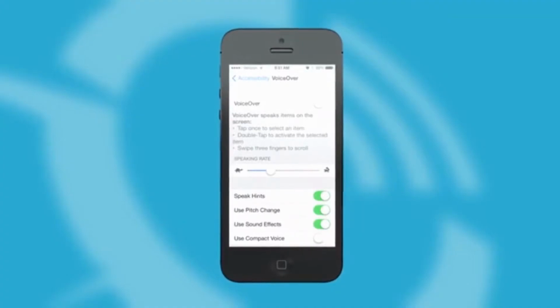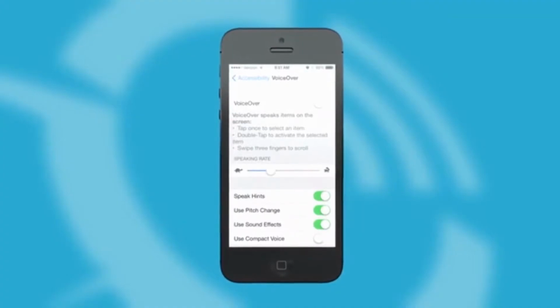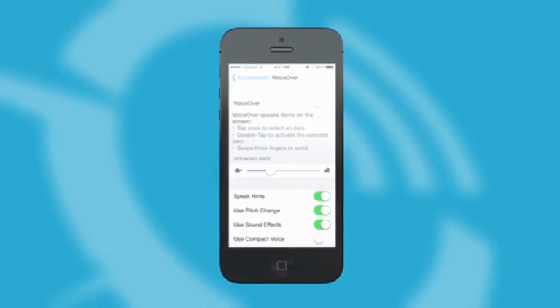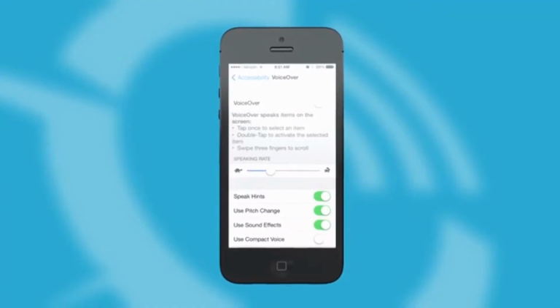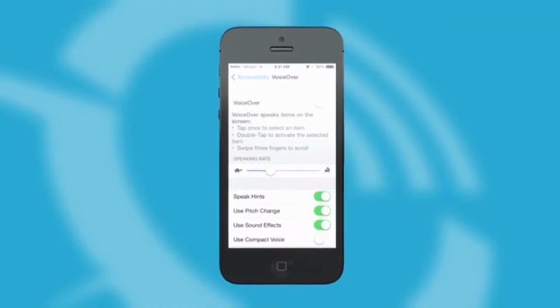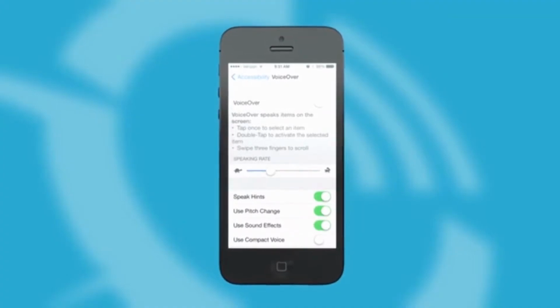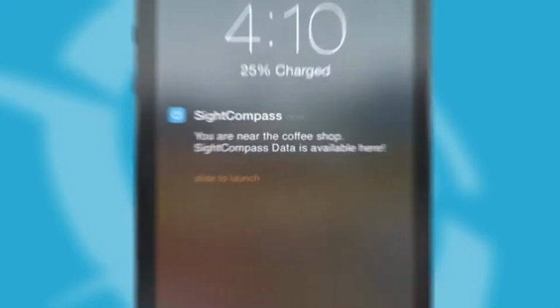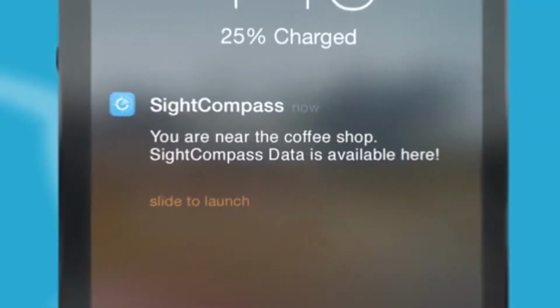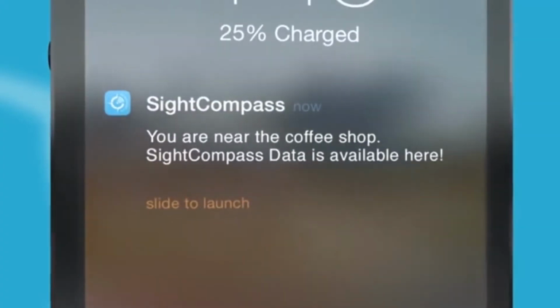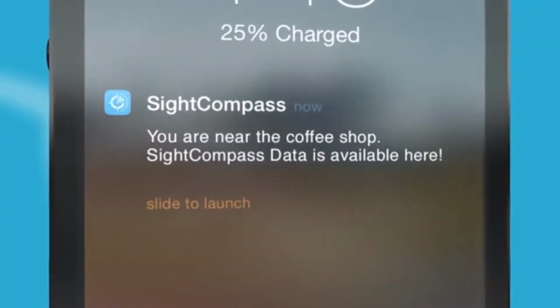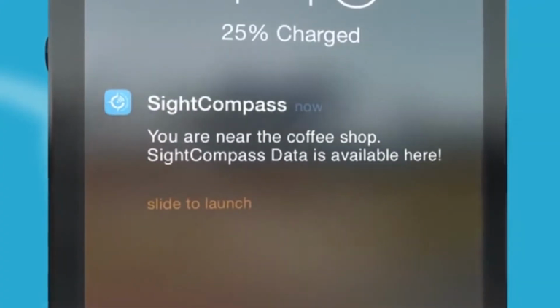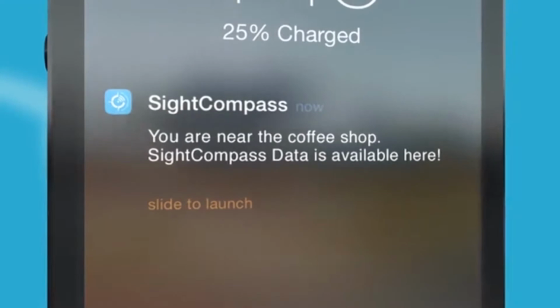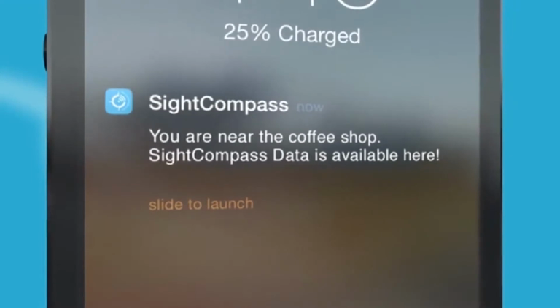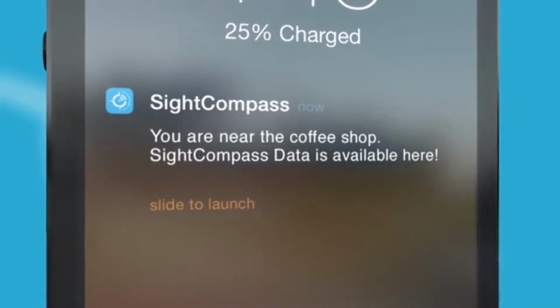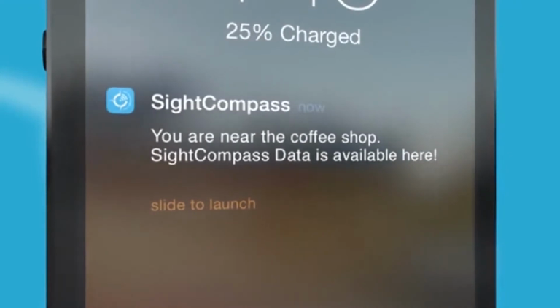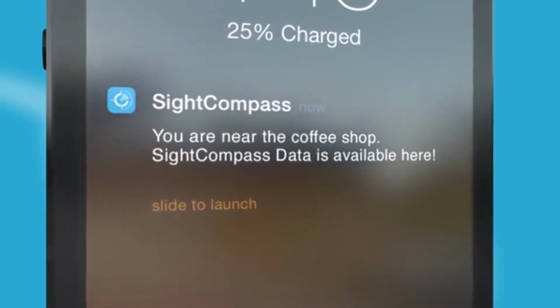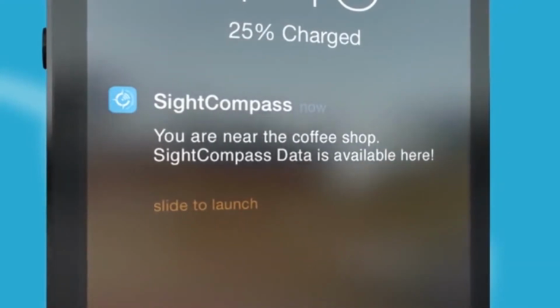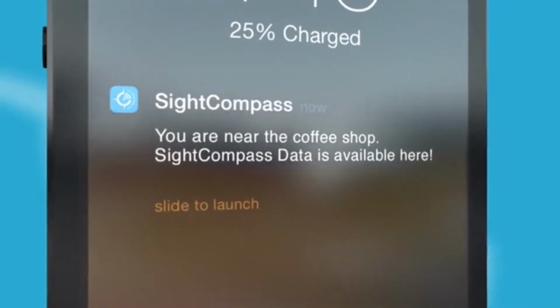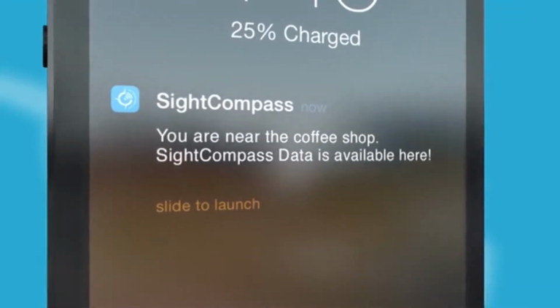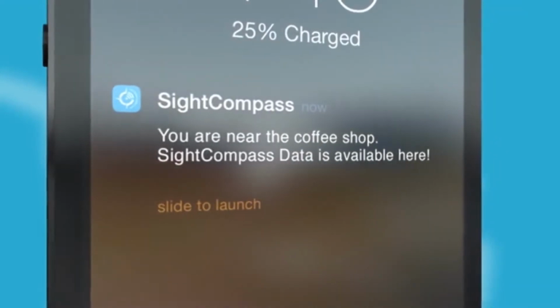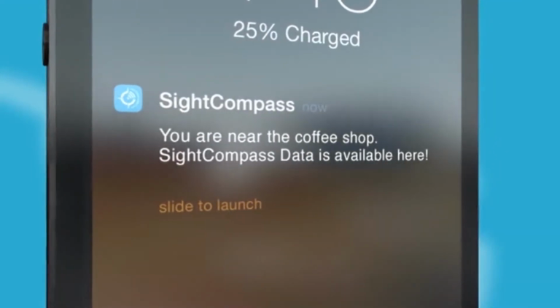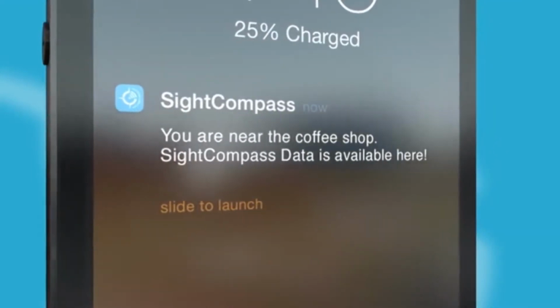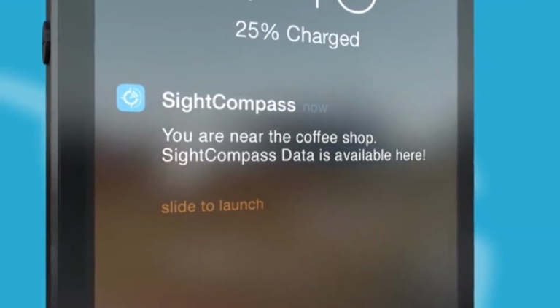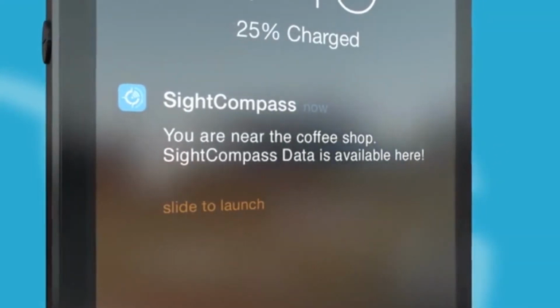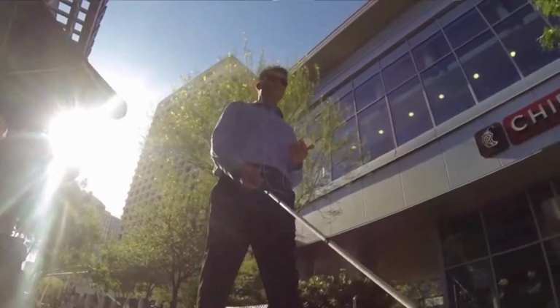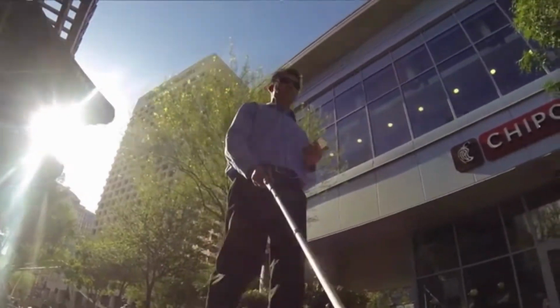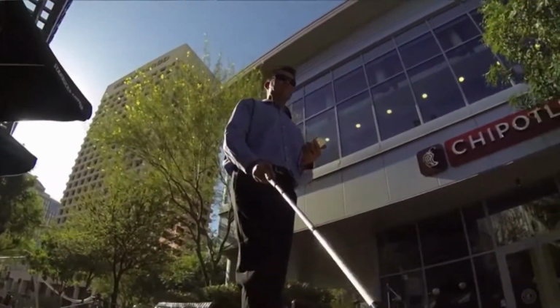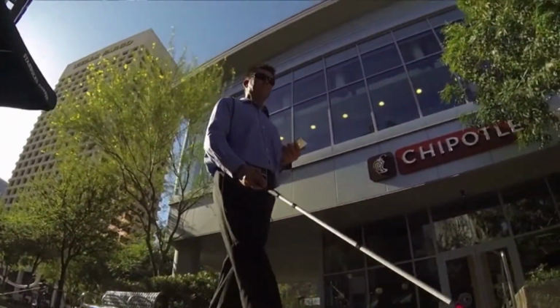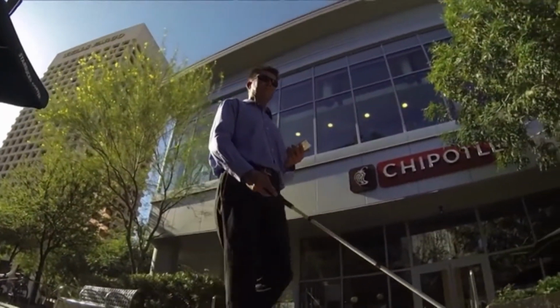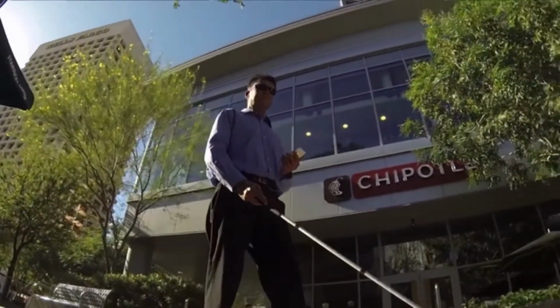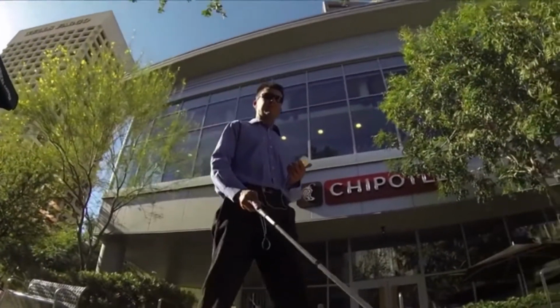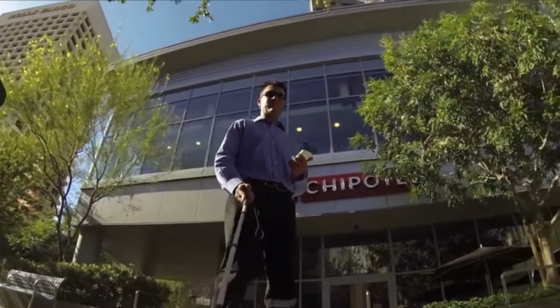Site Compass beacons push any information to the end user. With this technology, anything can be described and made accessible for everyone.